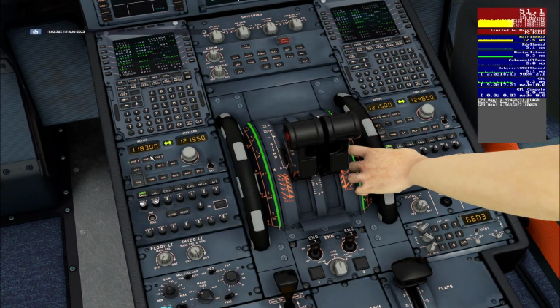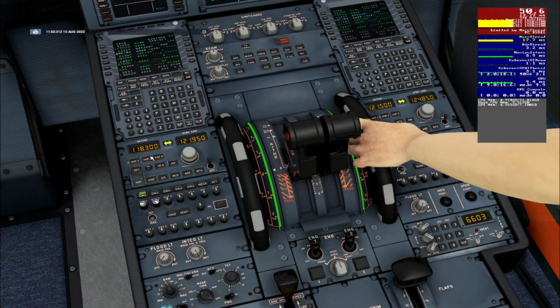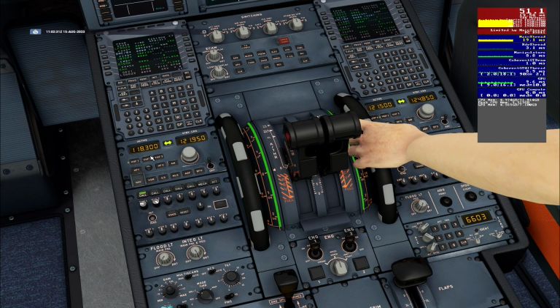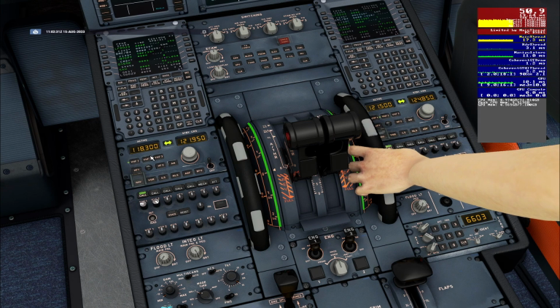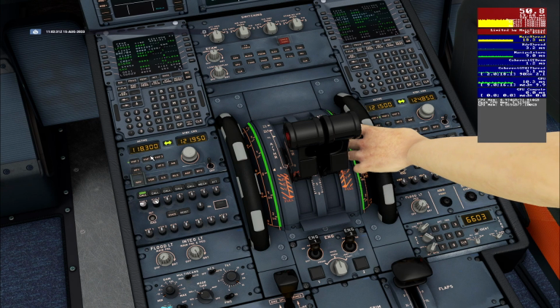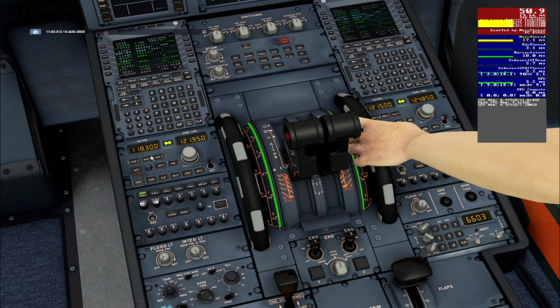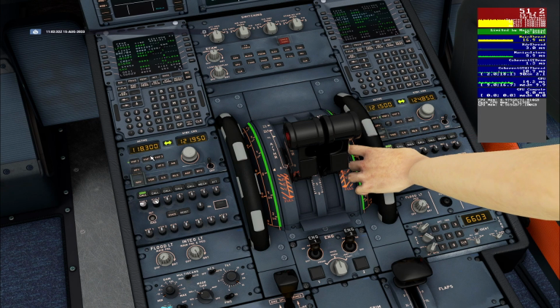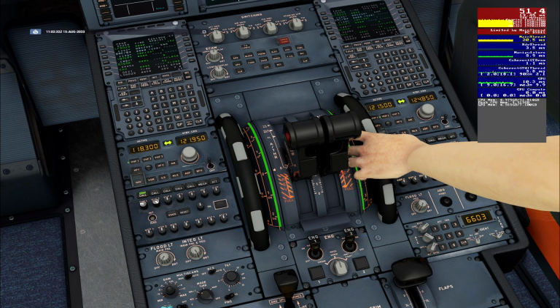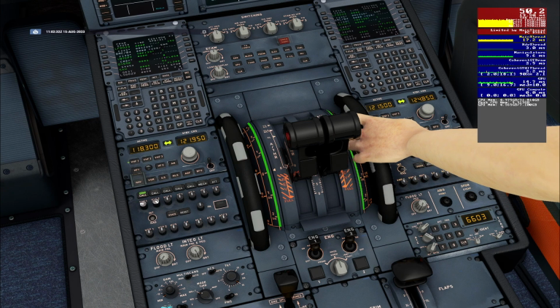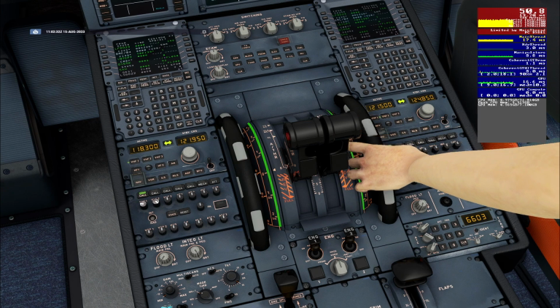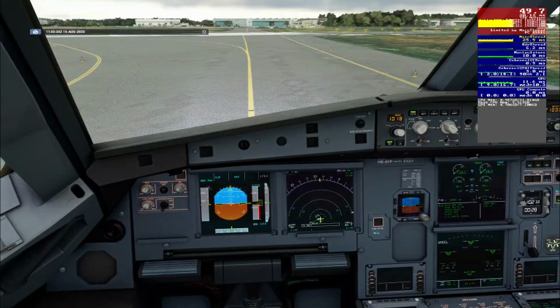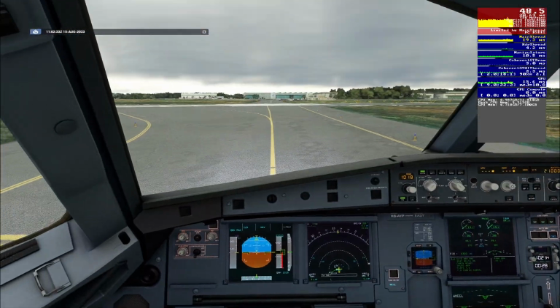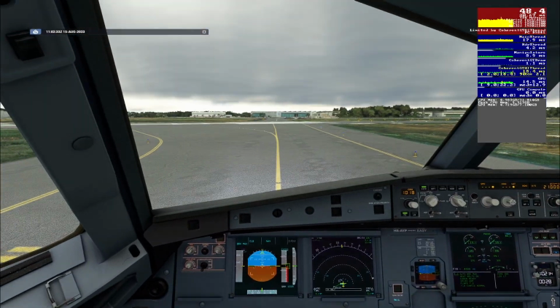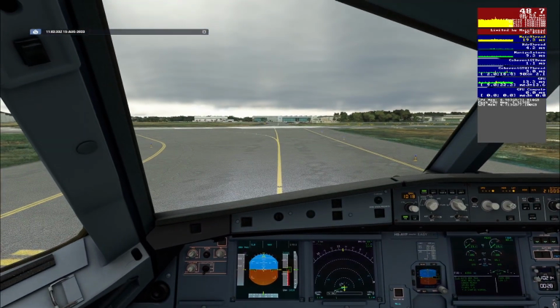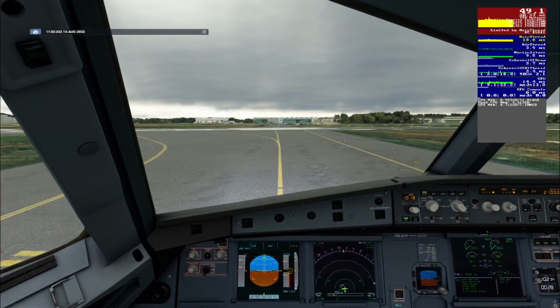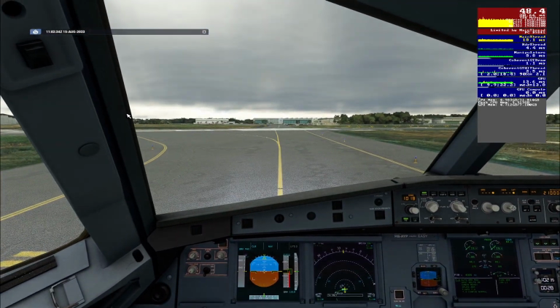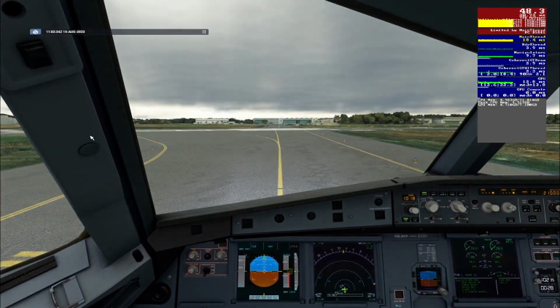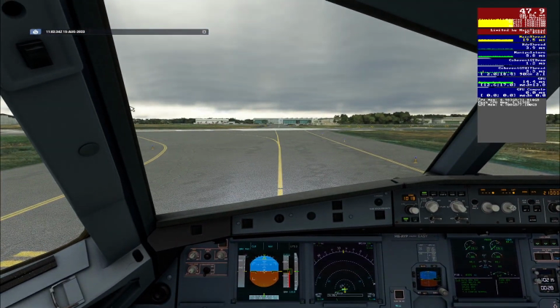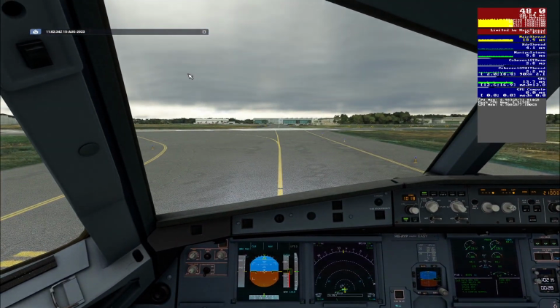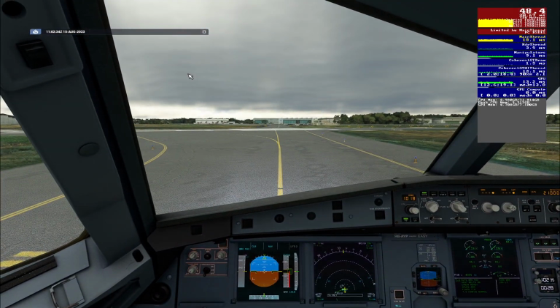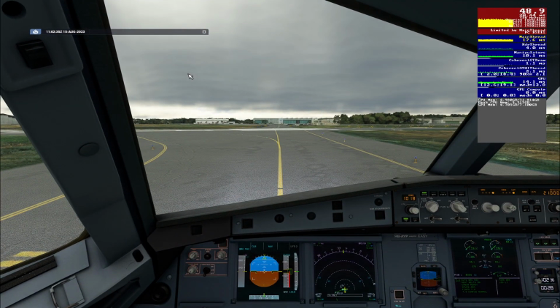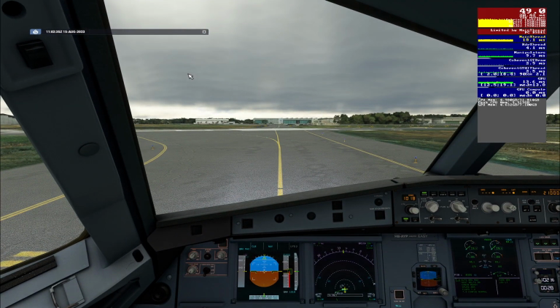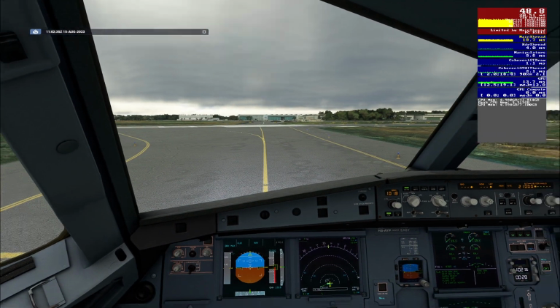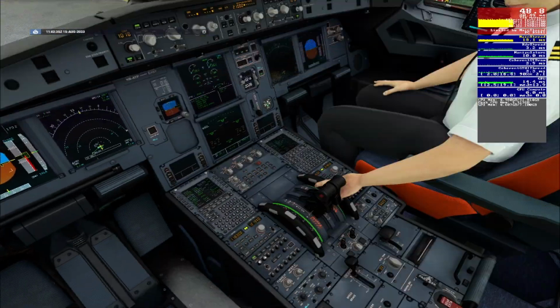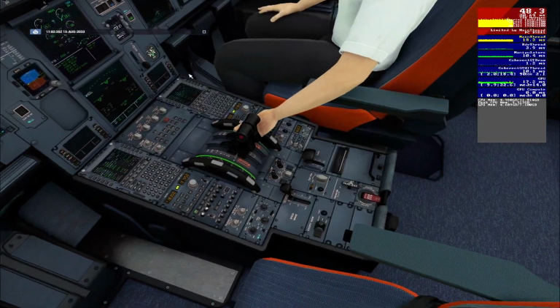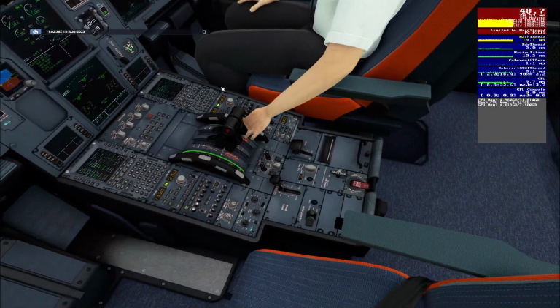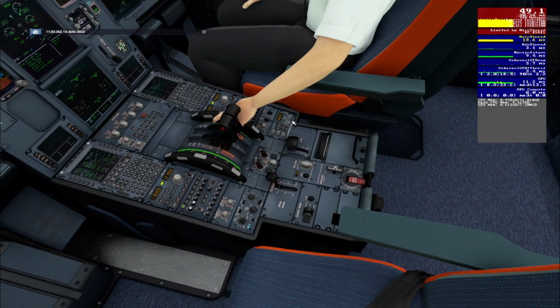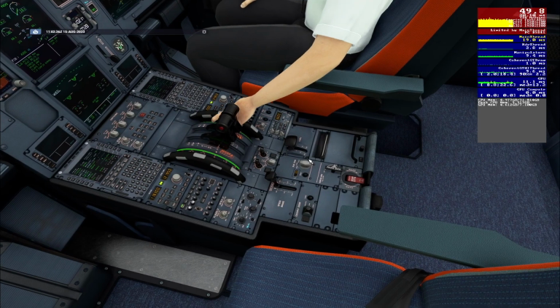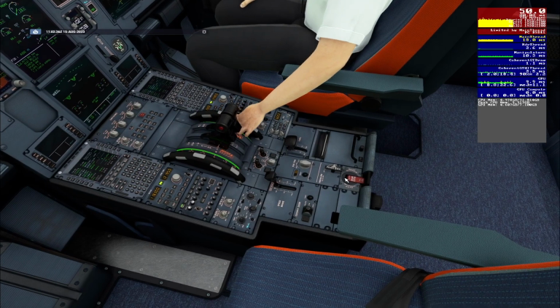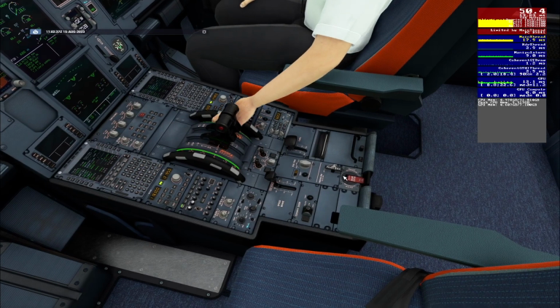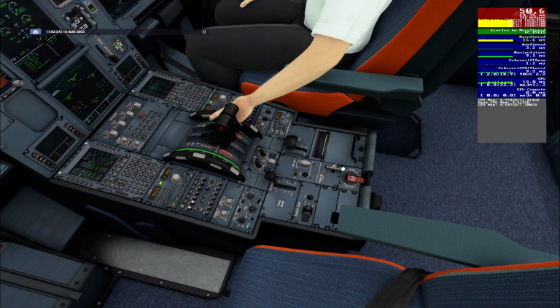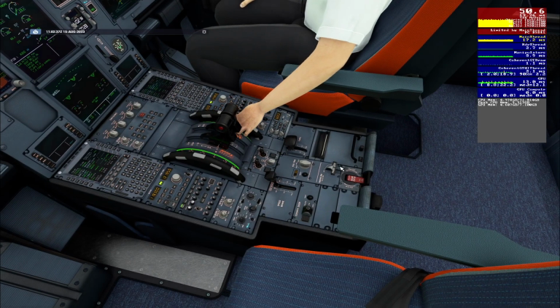Top Swiss 1-3 Delta Hotel, line up runway 23. Line up runway 23, Top Swiss 1-3 Delta Hotel.